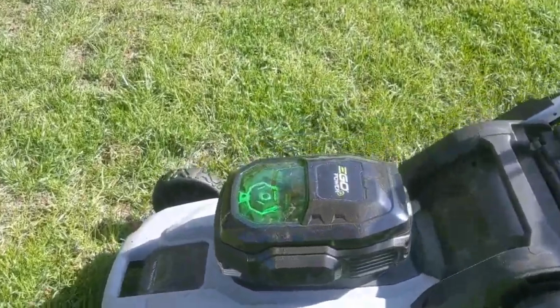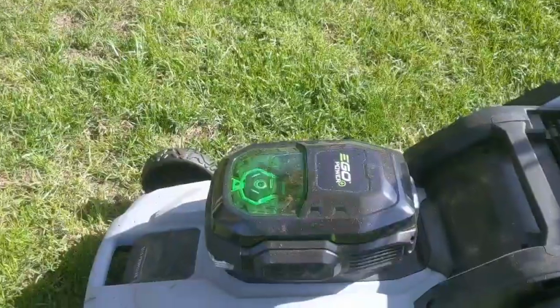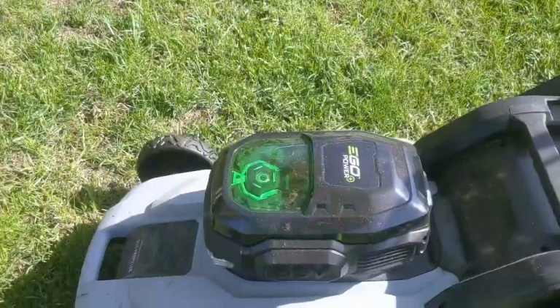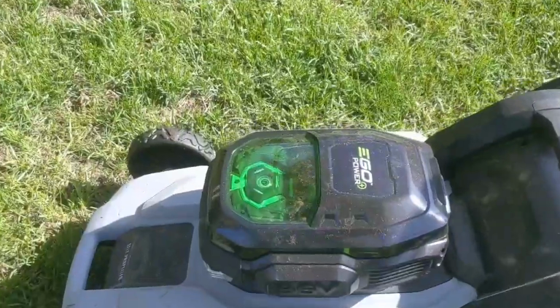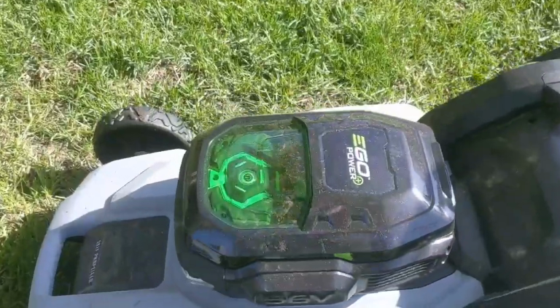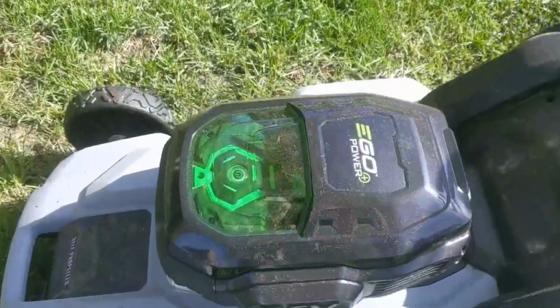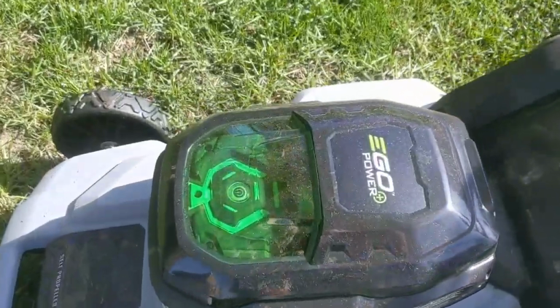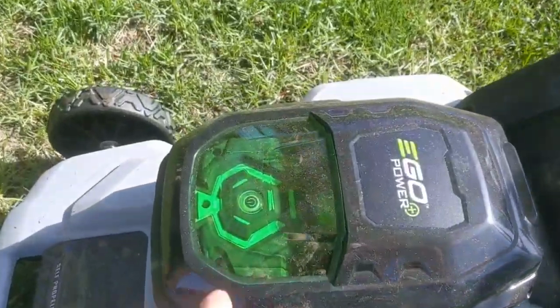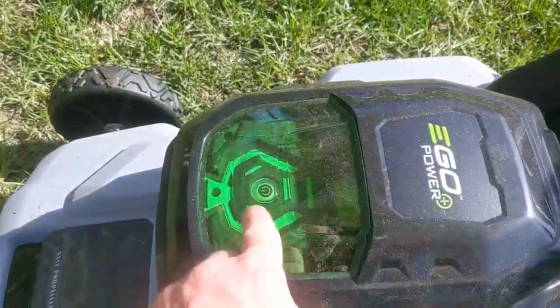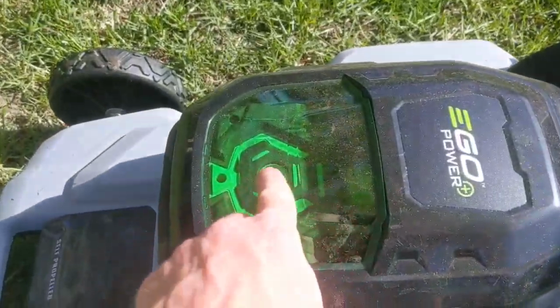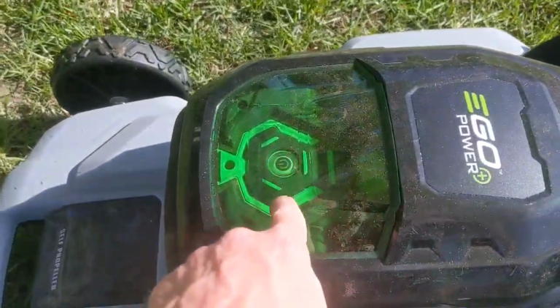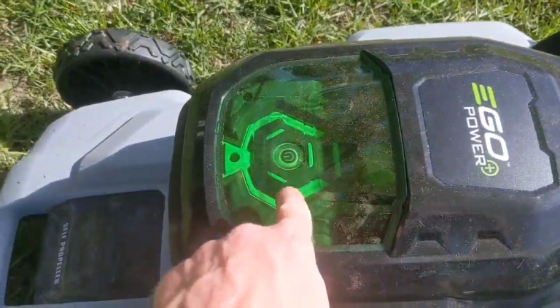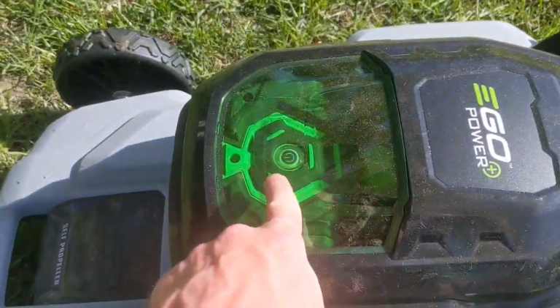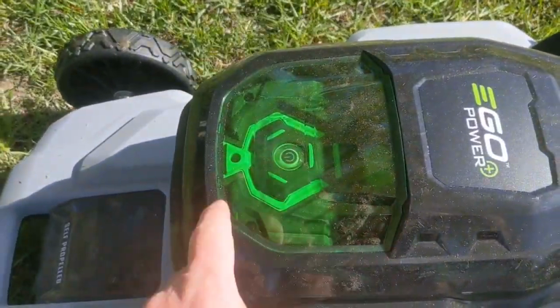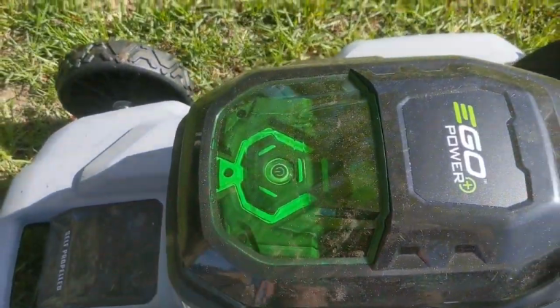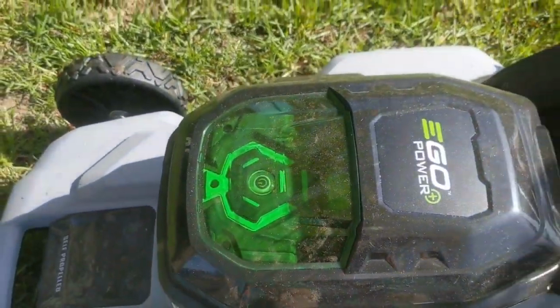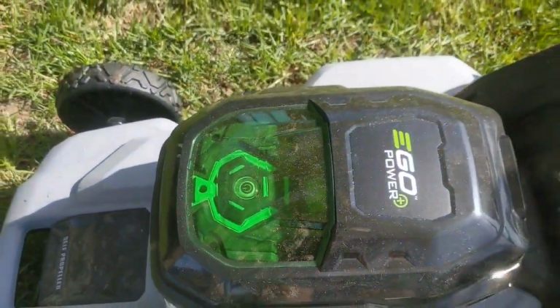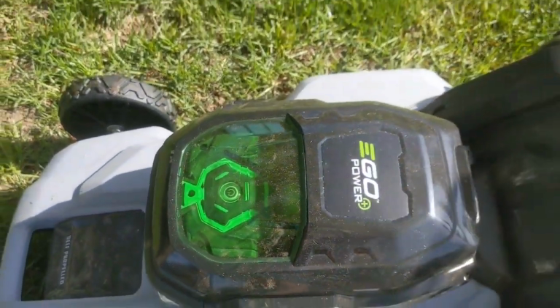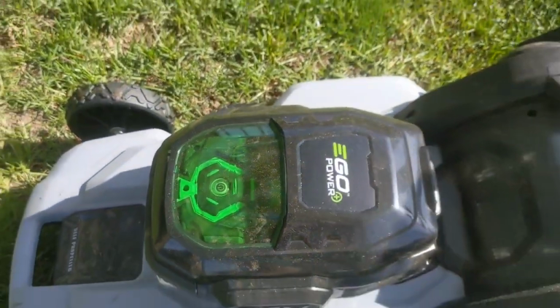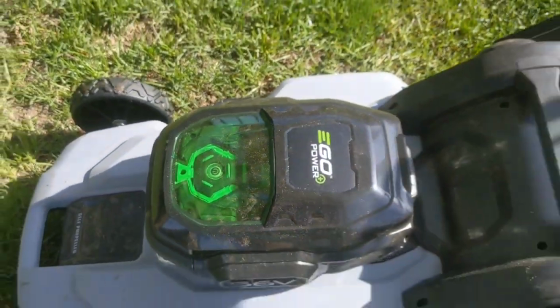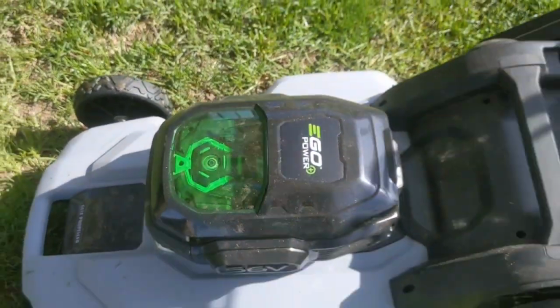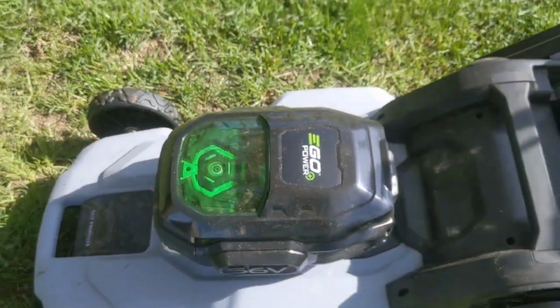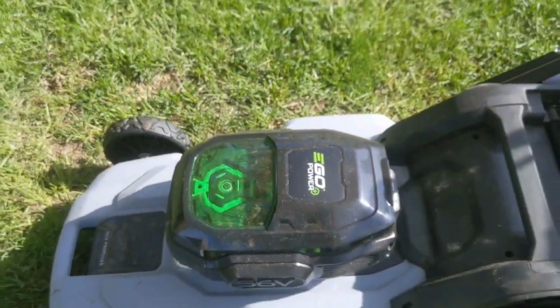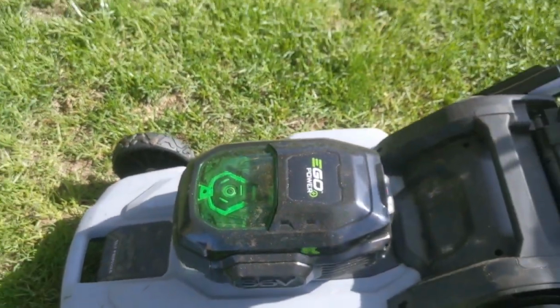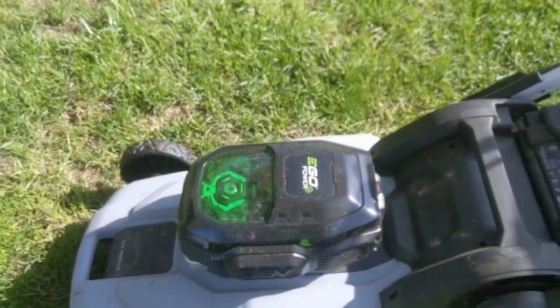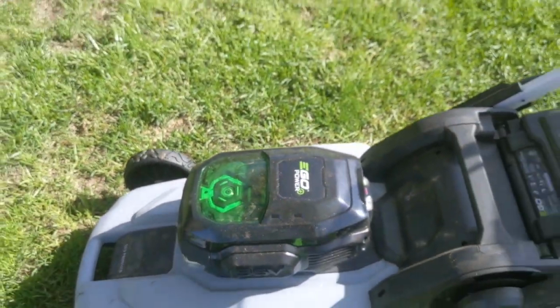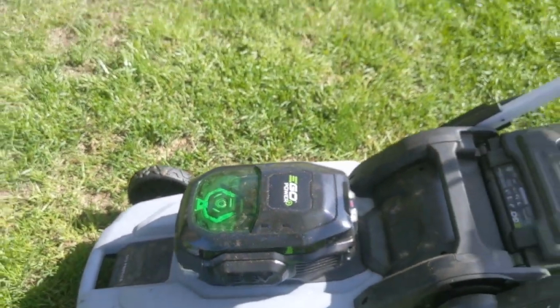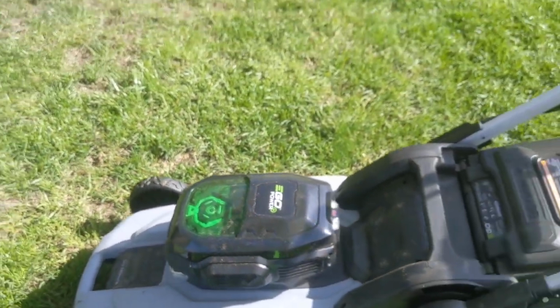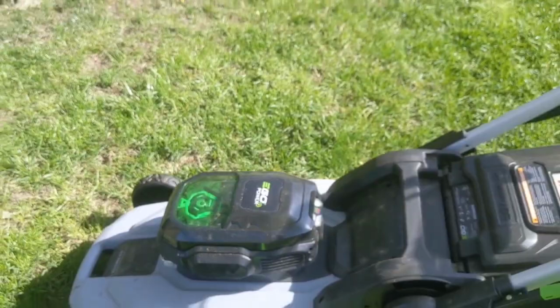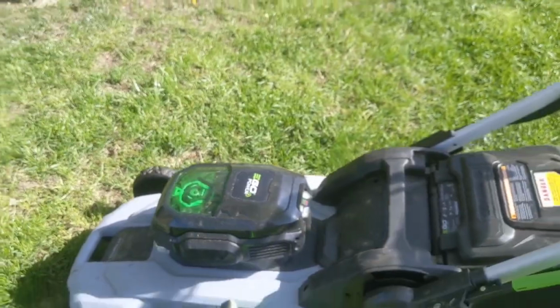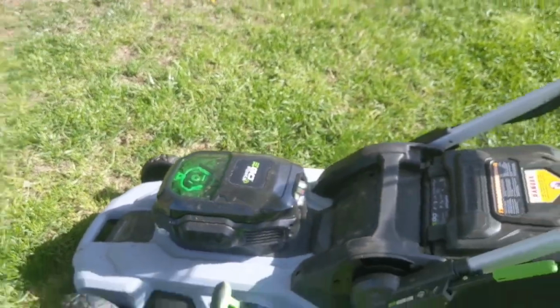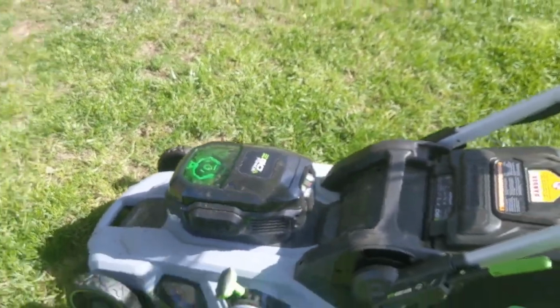Right here is where the battery goes. It's a 56 volt — plenty of cutting power.